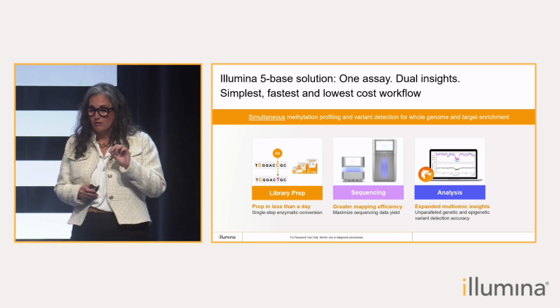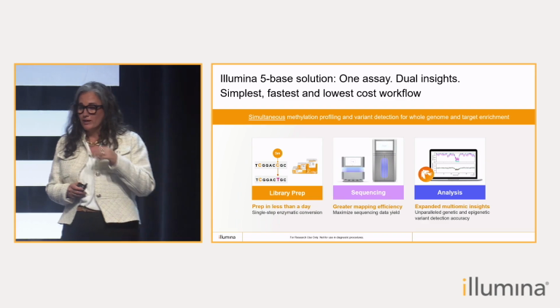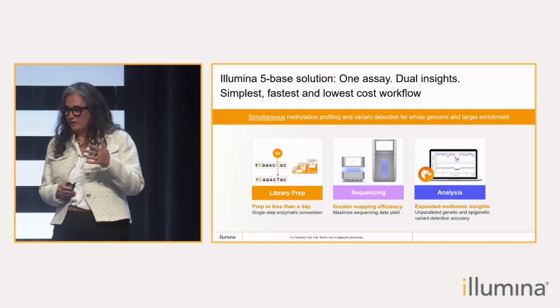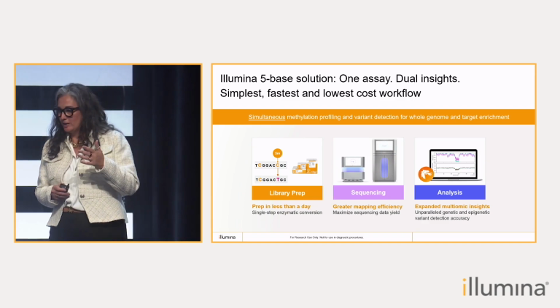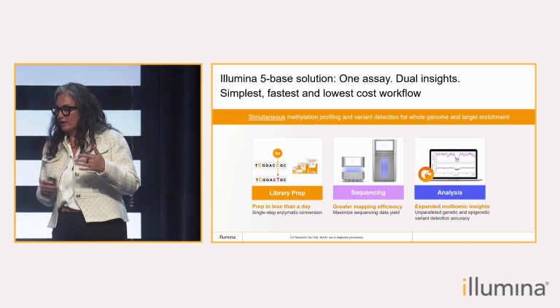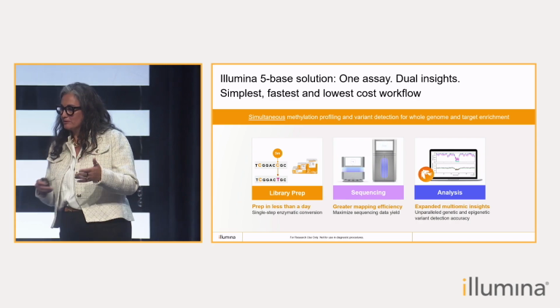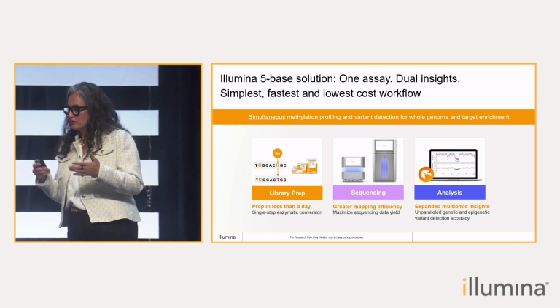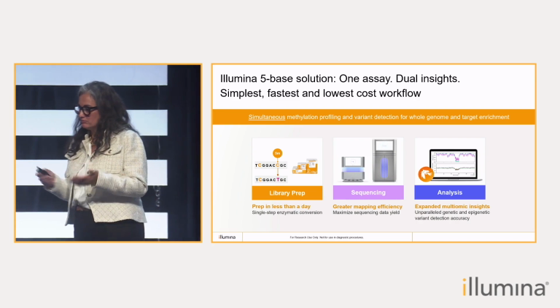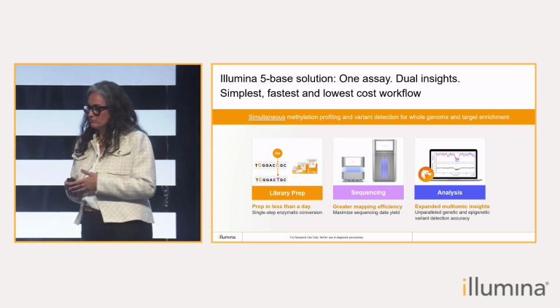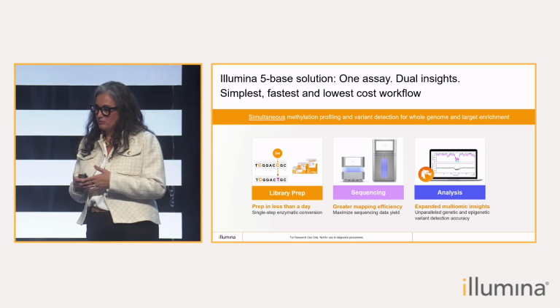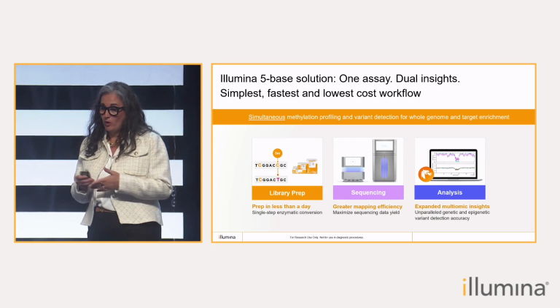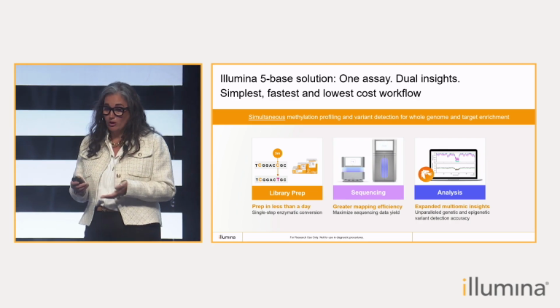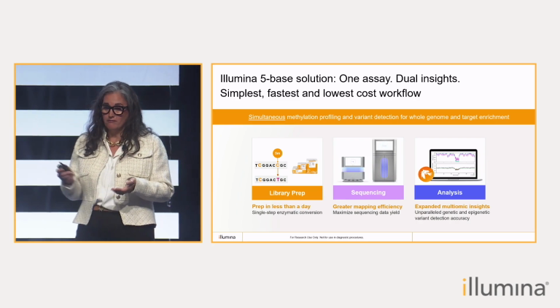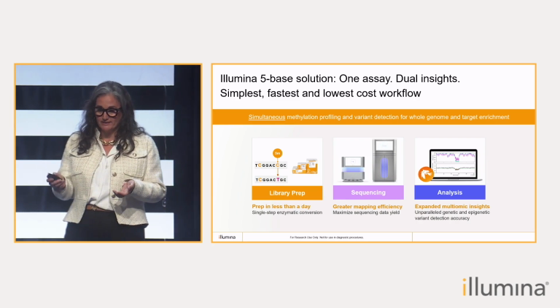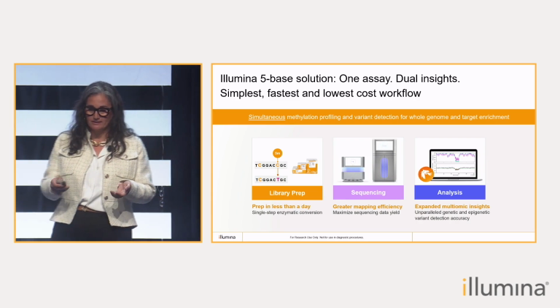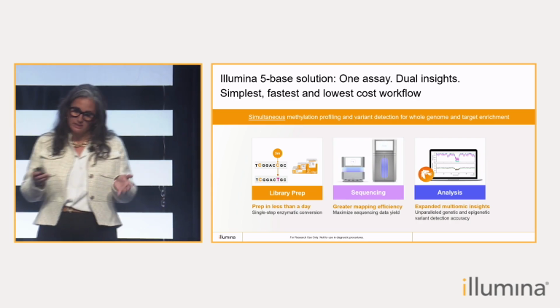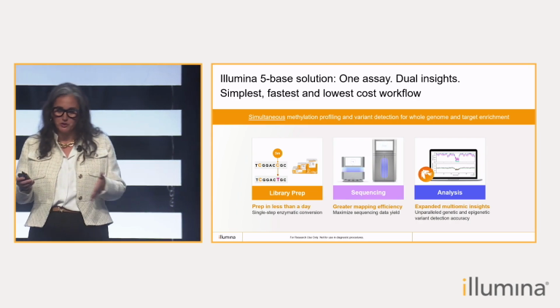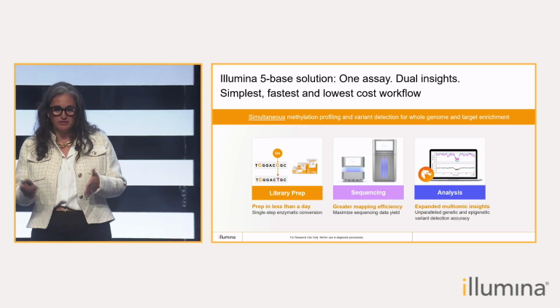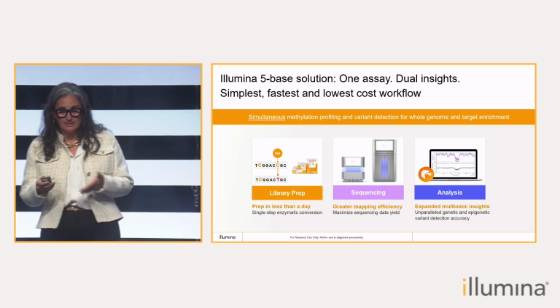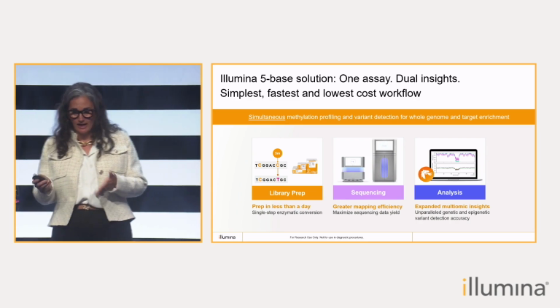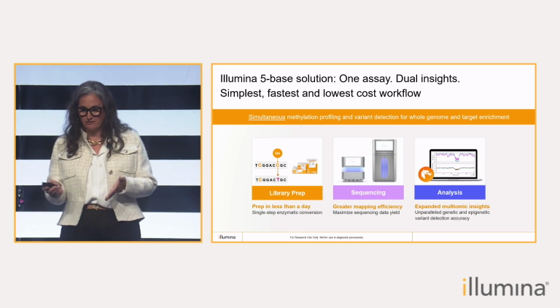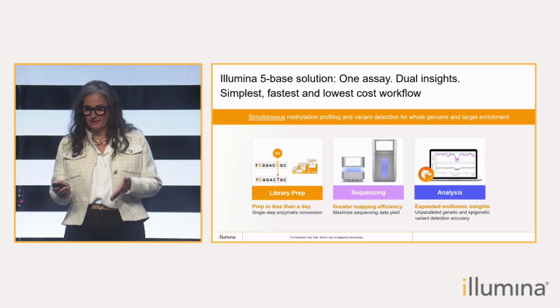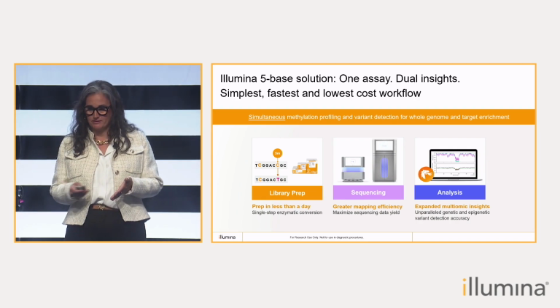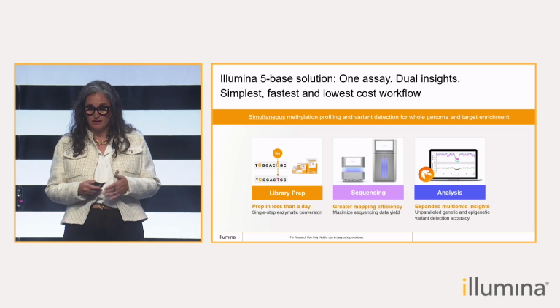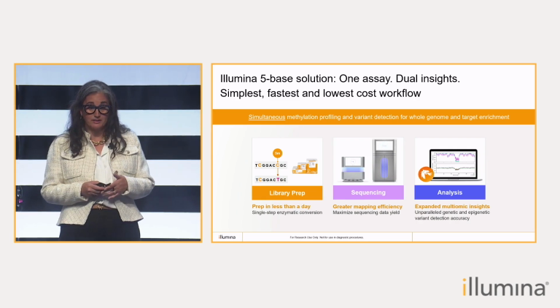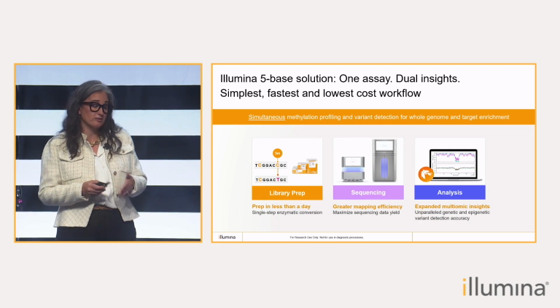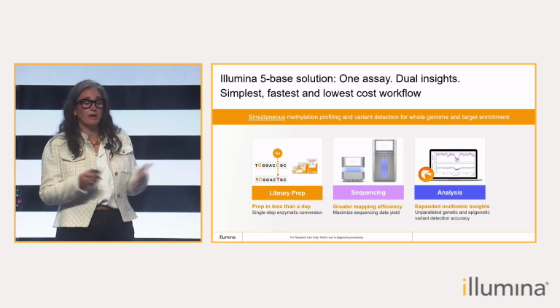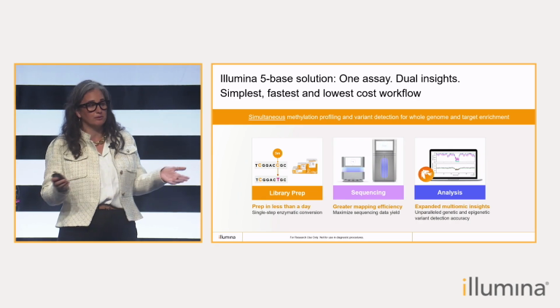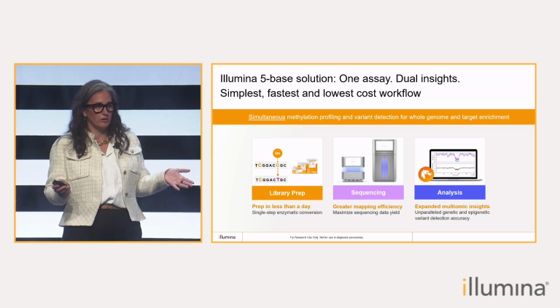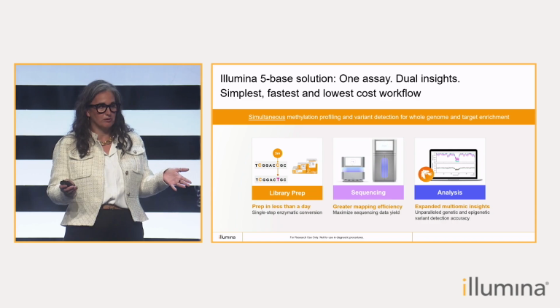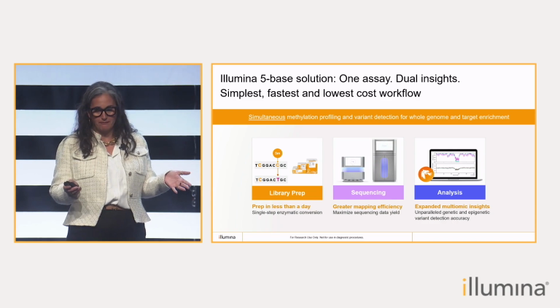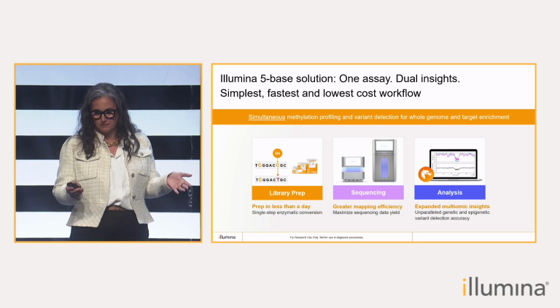By doing that, we're able to call variants — single nucleotide variants and other variants — and it is compatible with all our platforms.